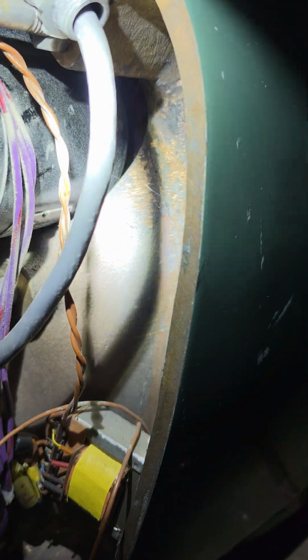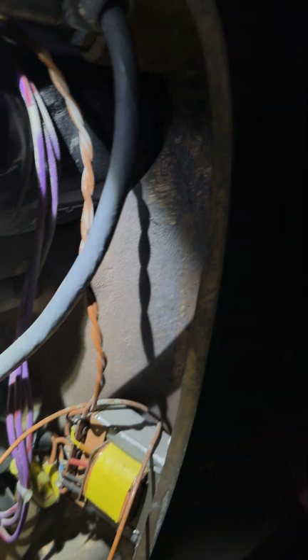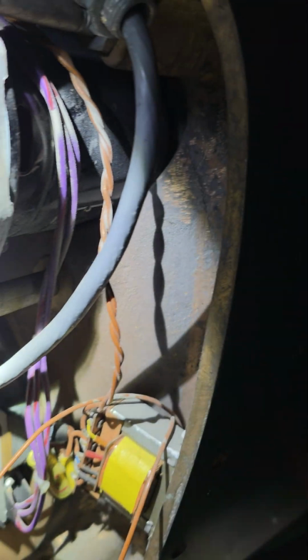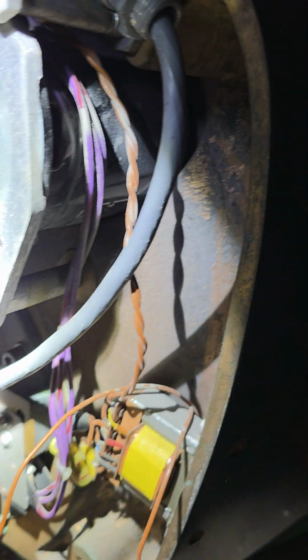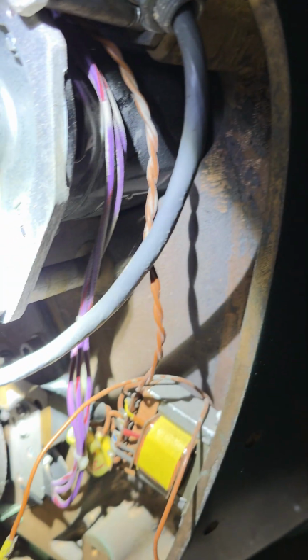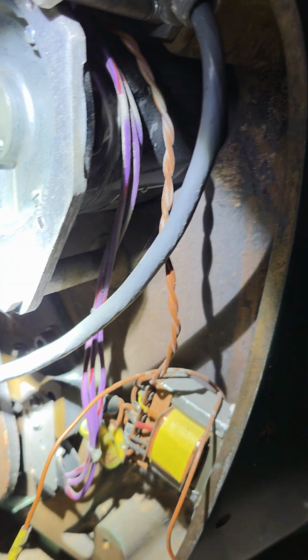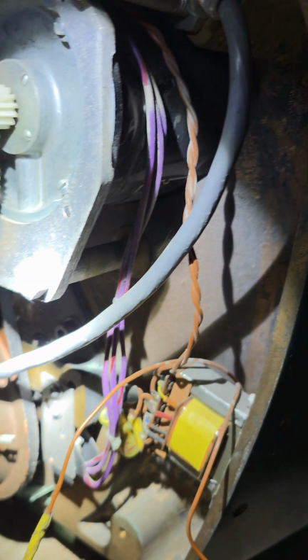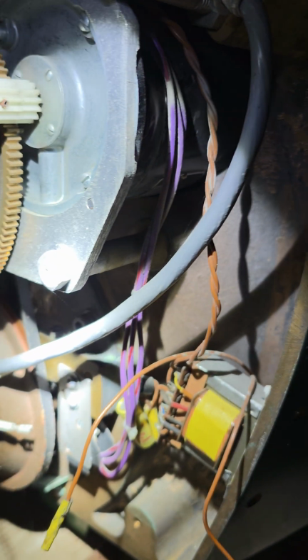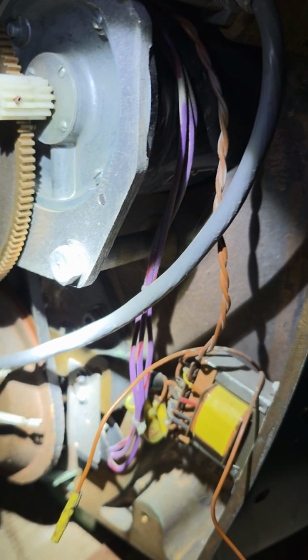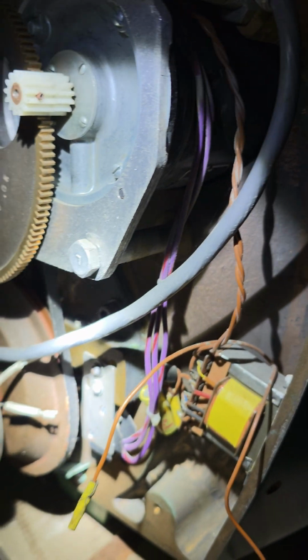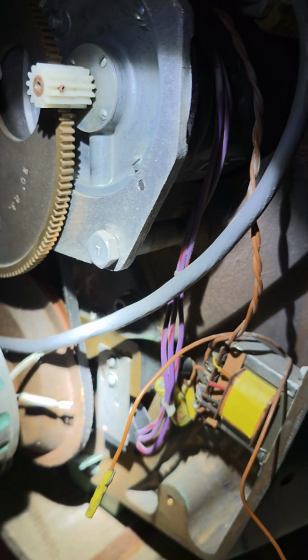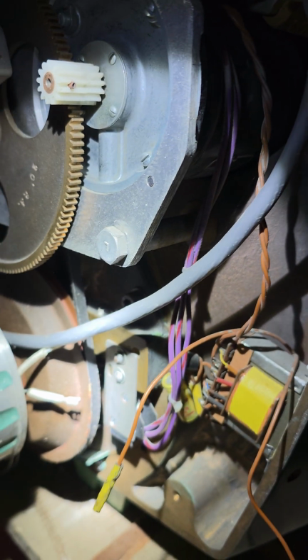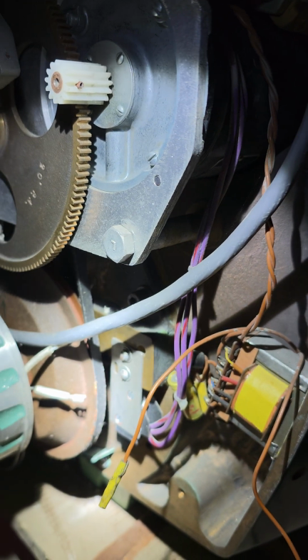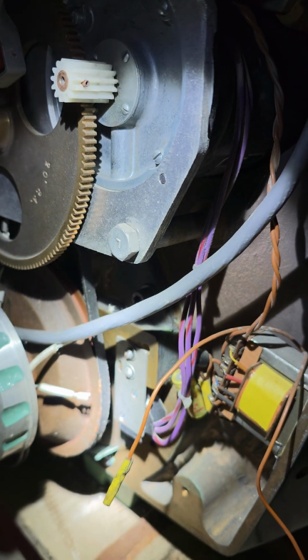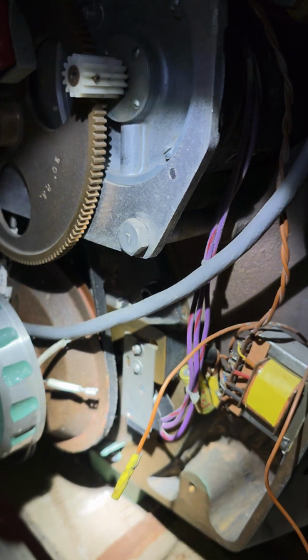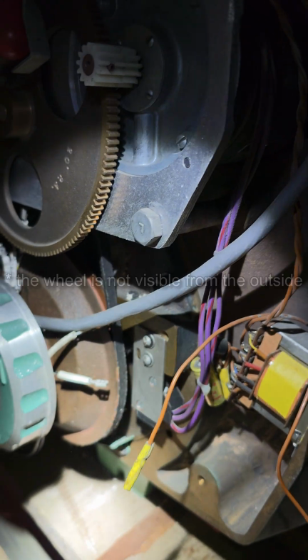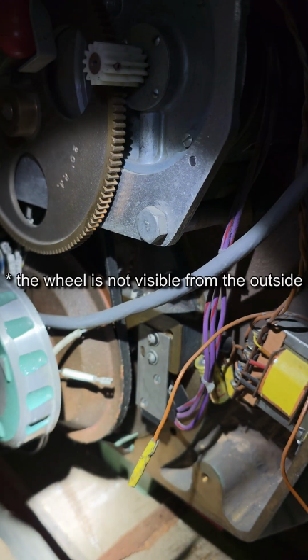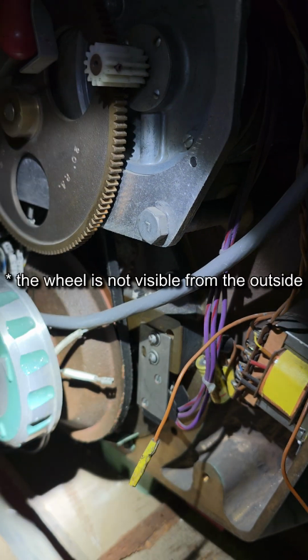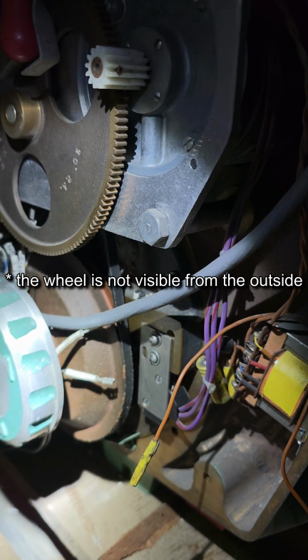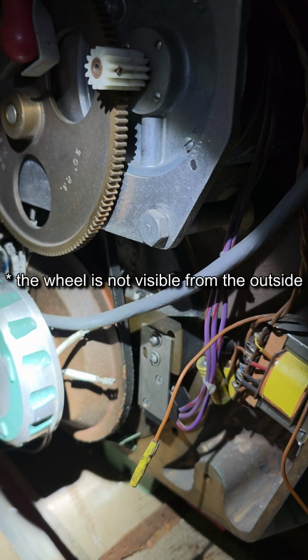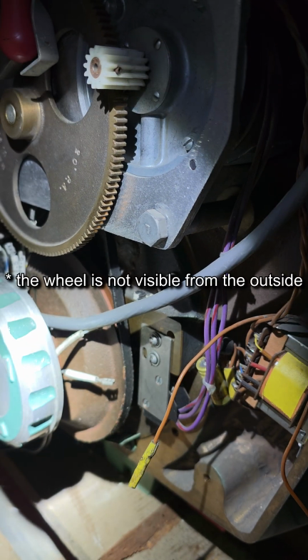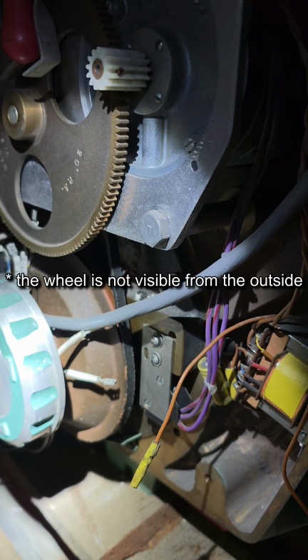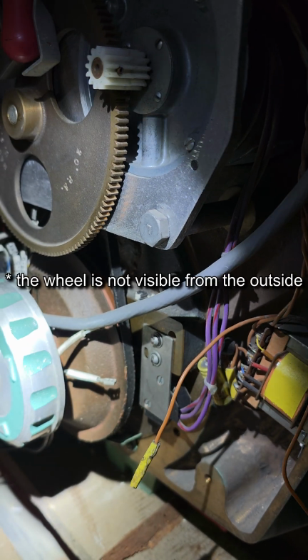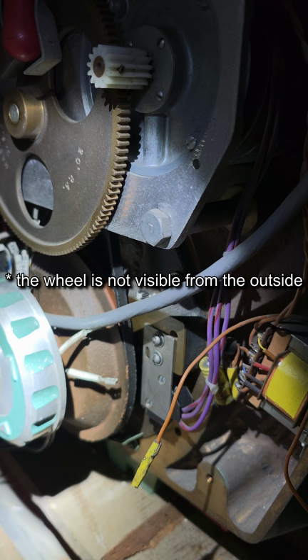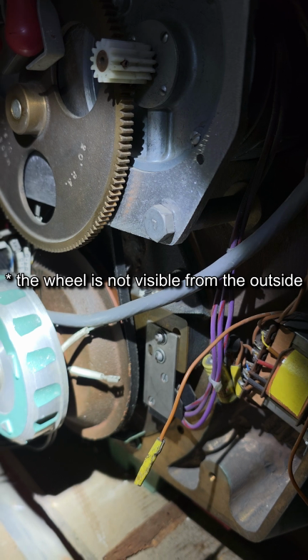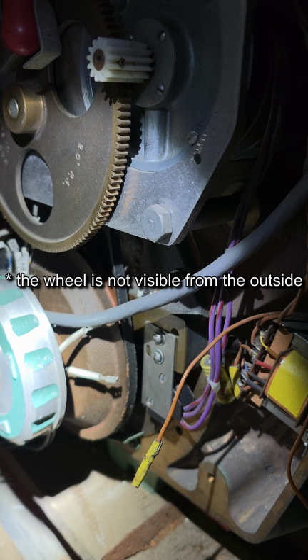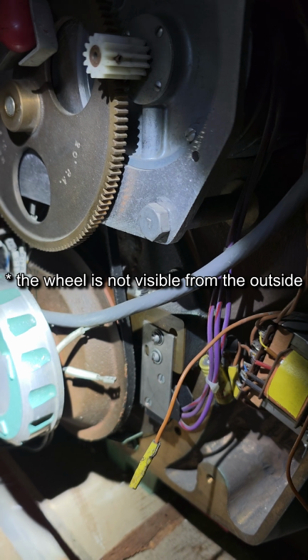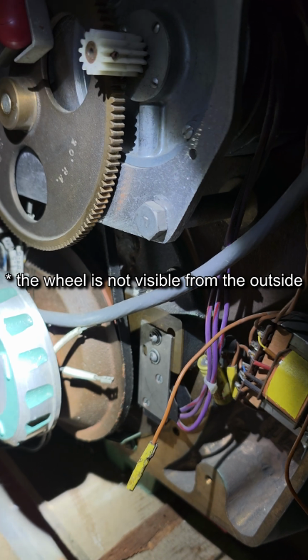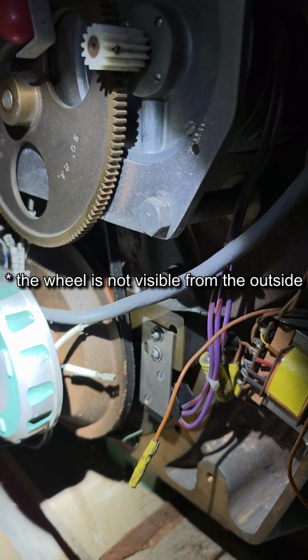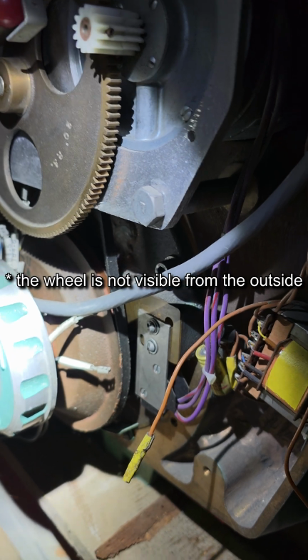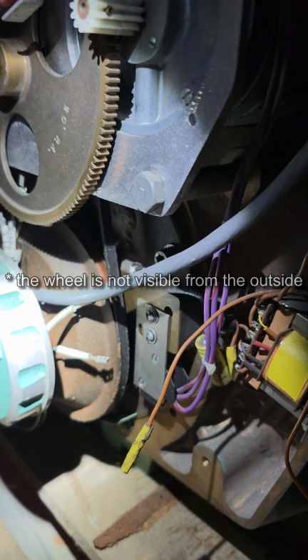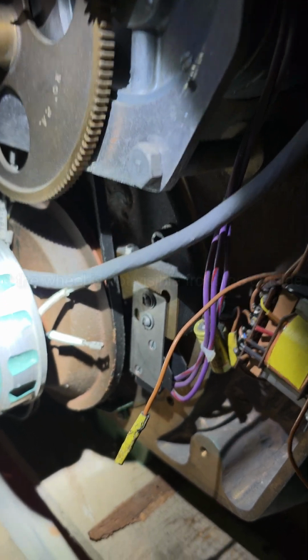The wheel itself is made from stainless steel, tungsten, lead, and depleted uranium.